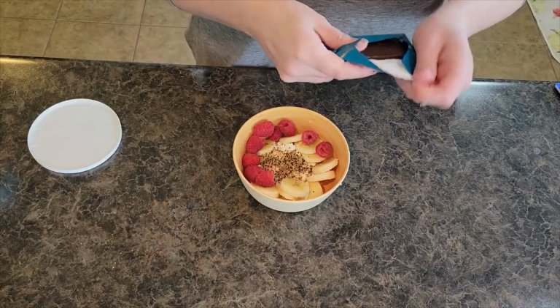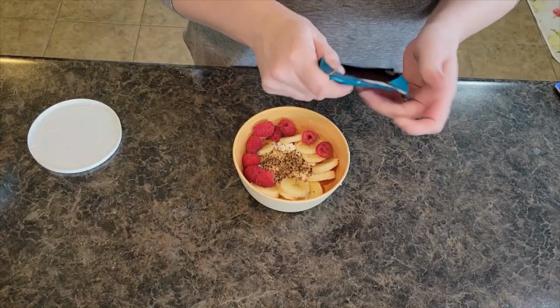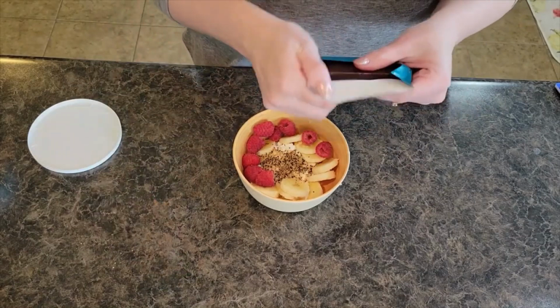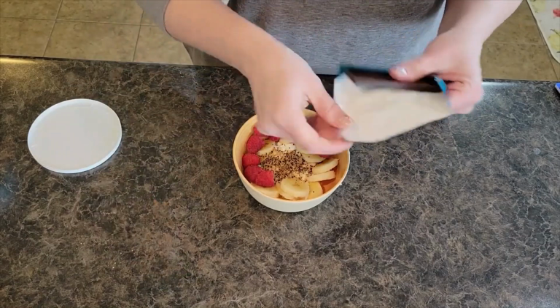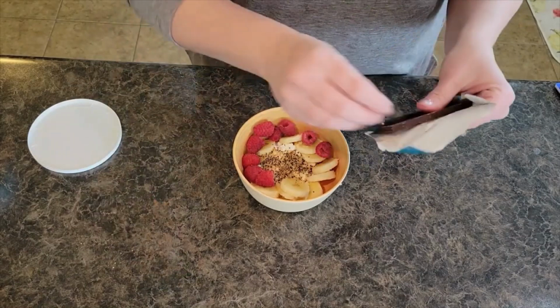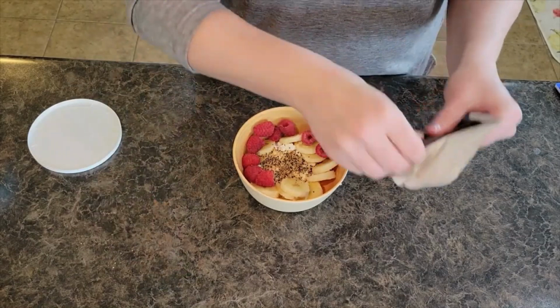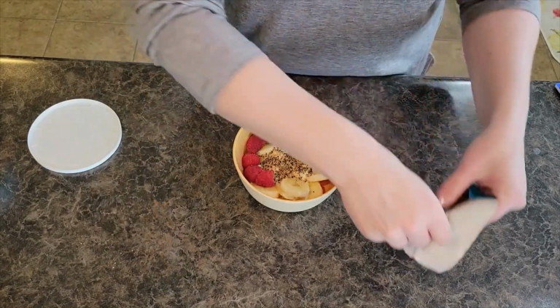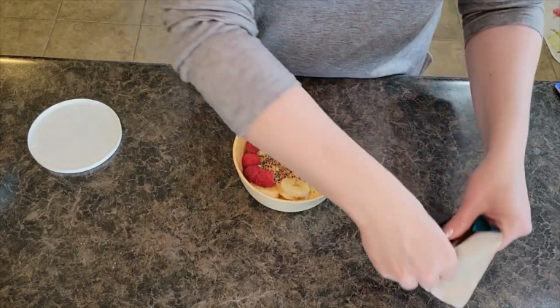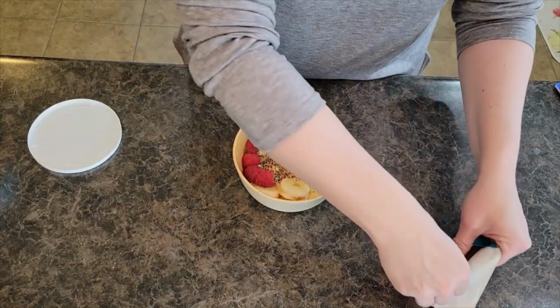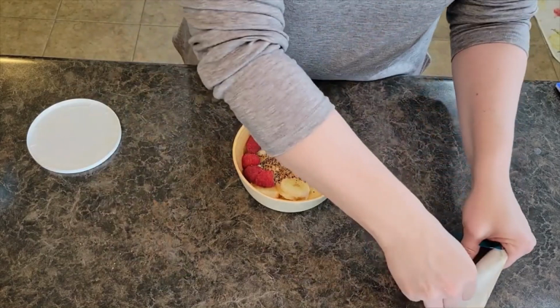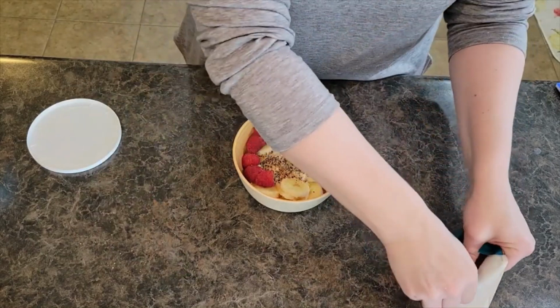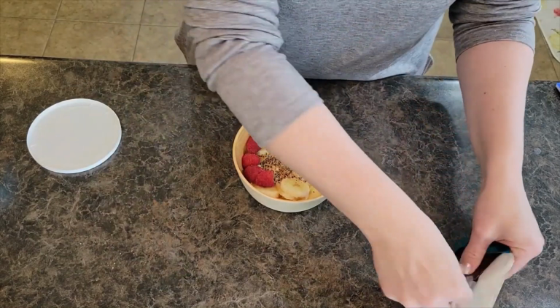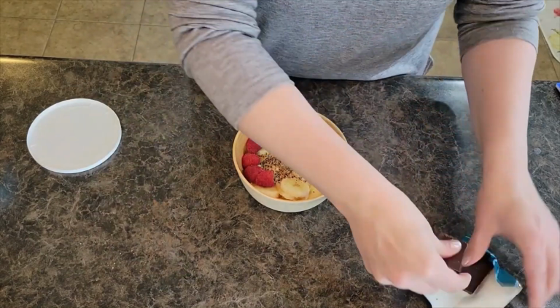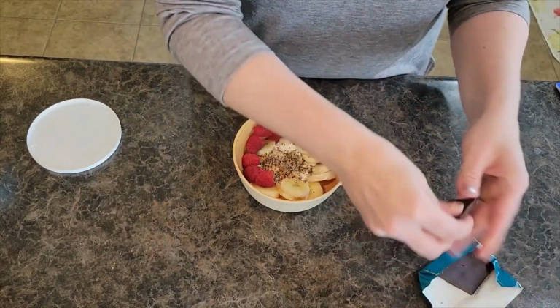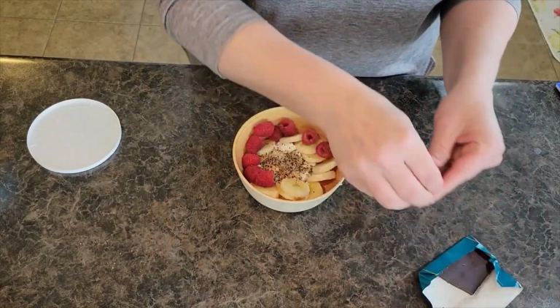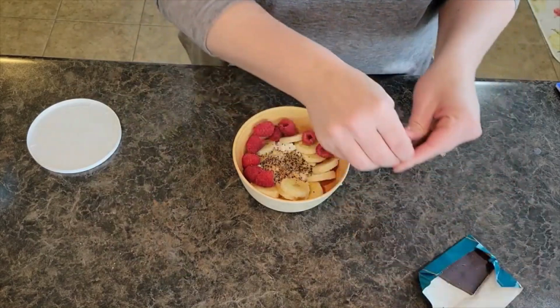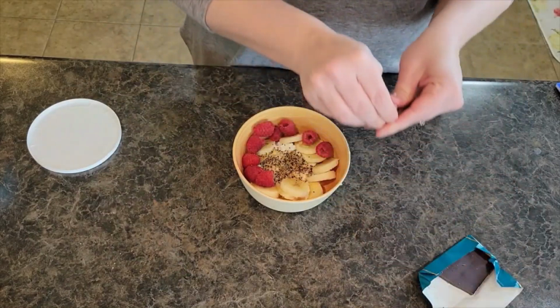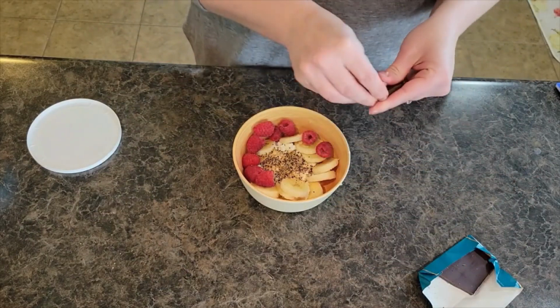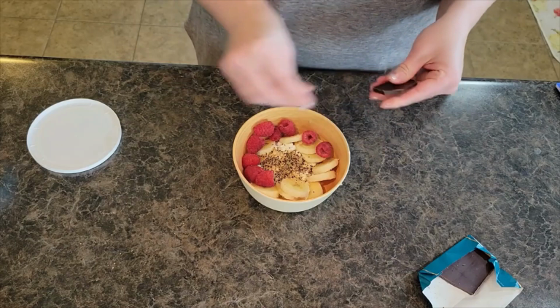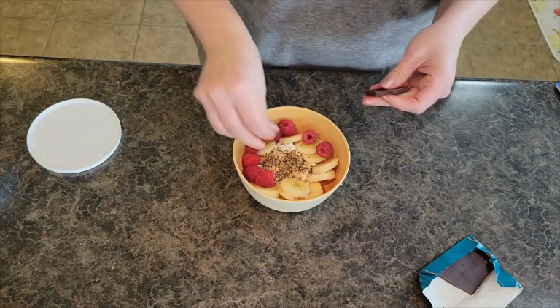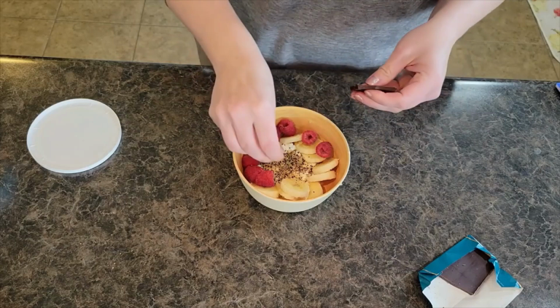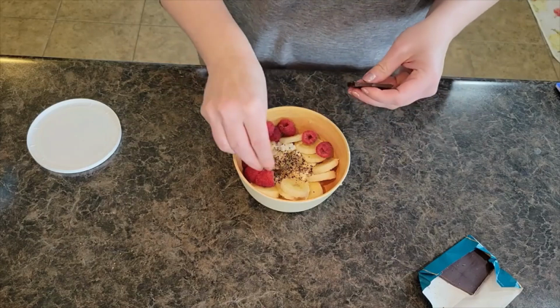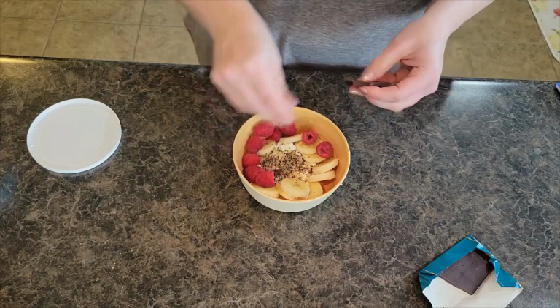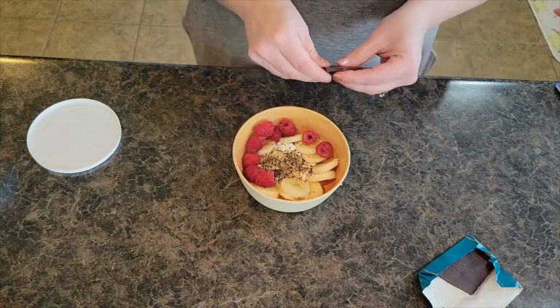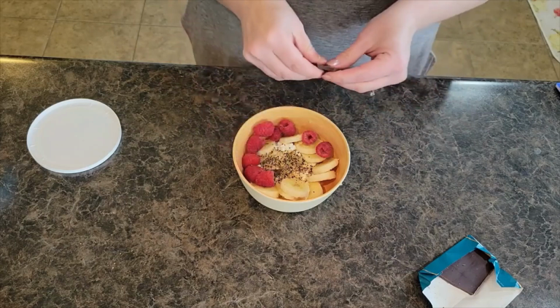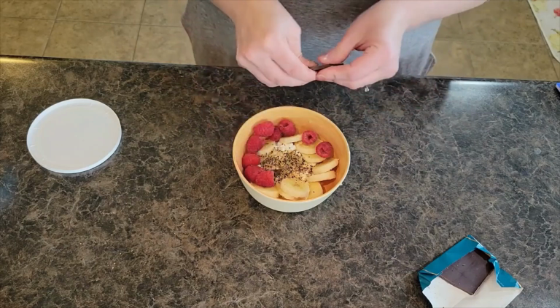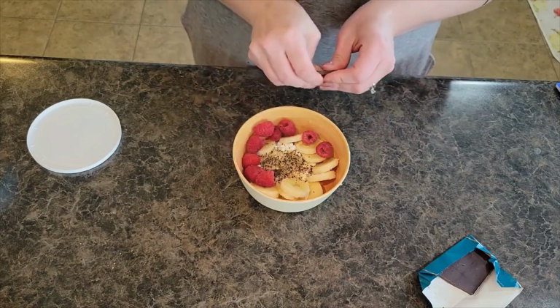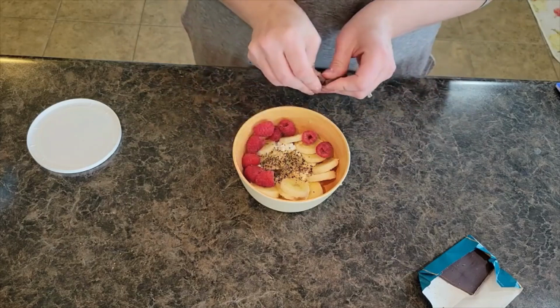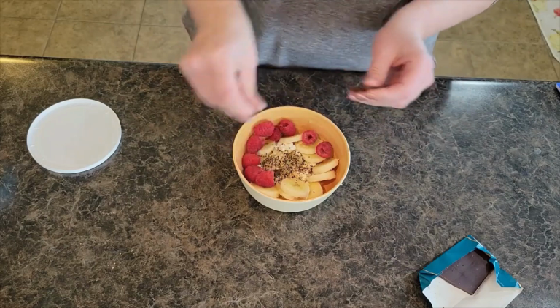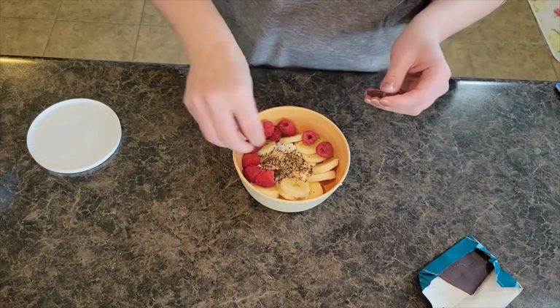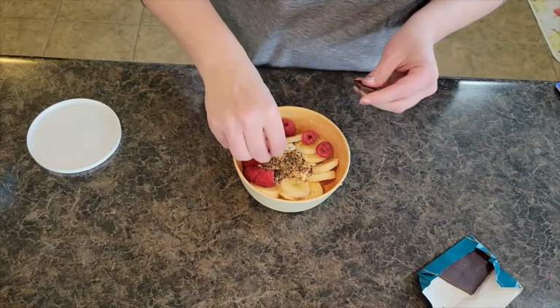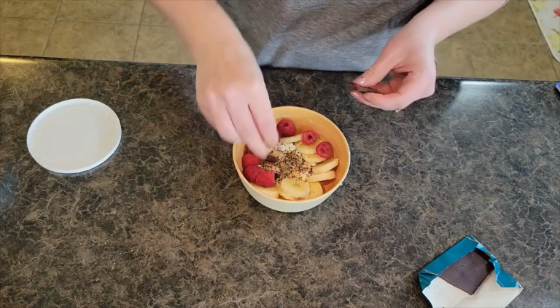Unwrapping my chocolate. Chocolate's optional, but I love chocolate — I've got myself a sweet tooth.